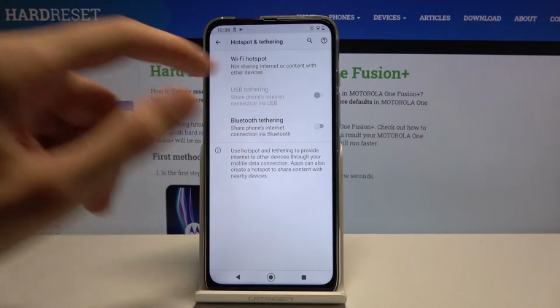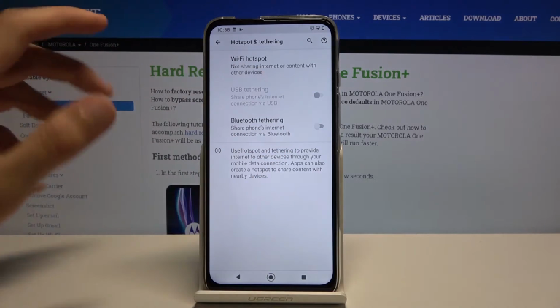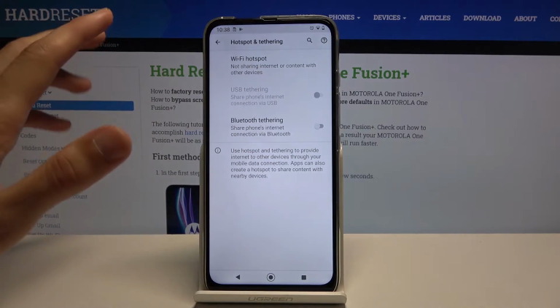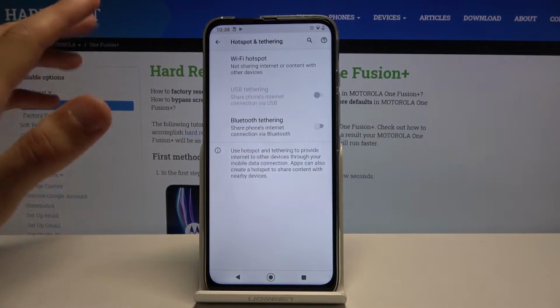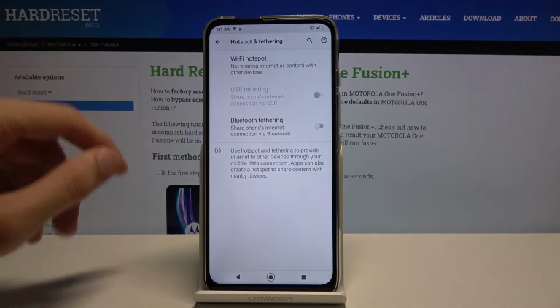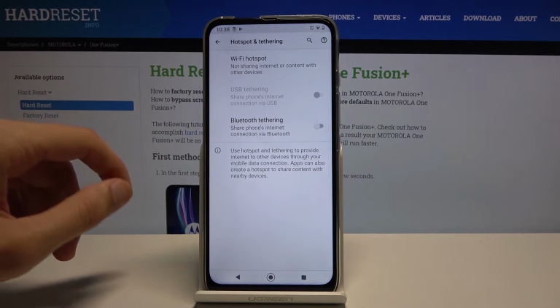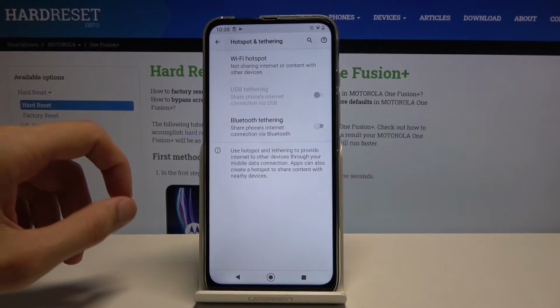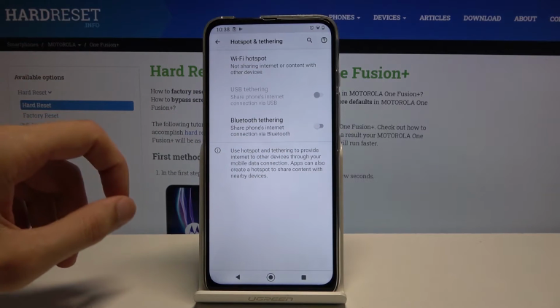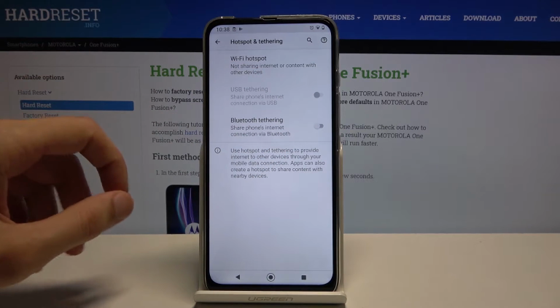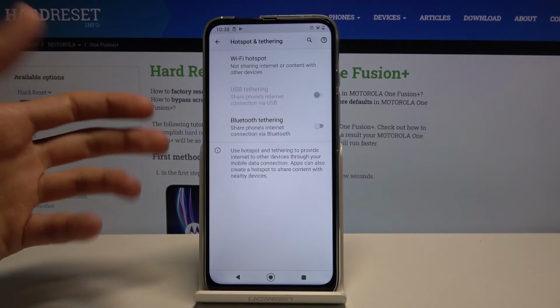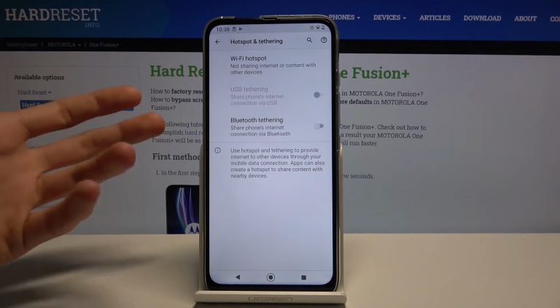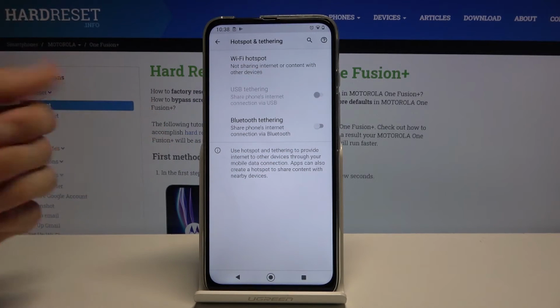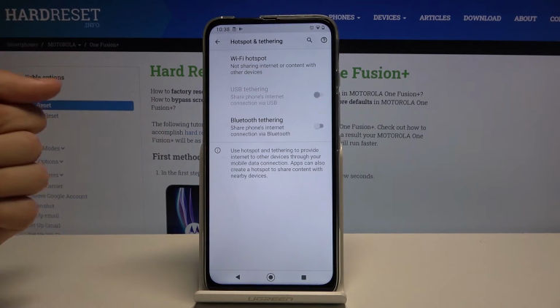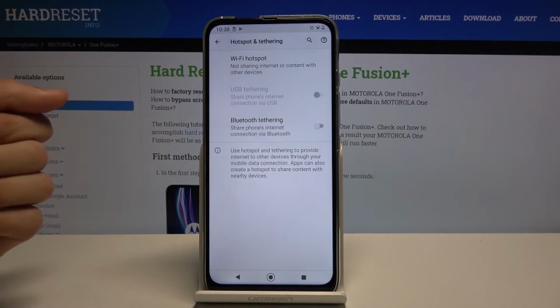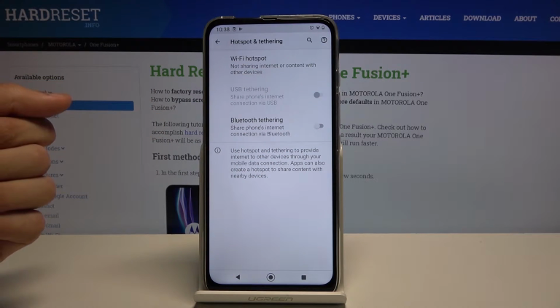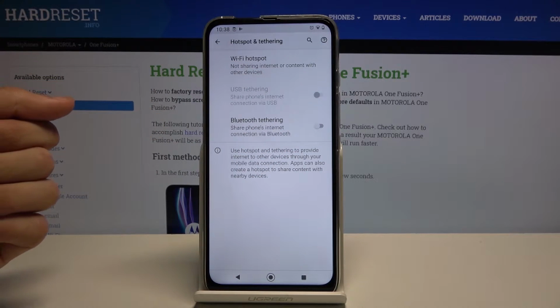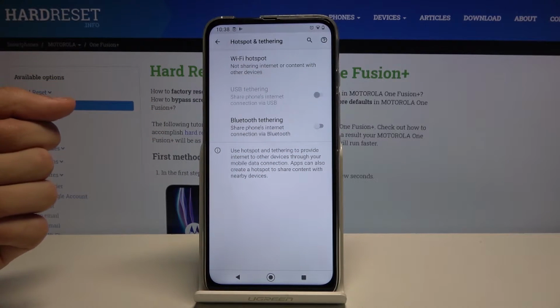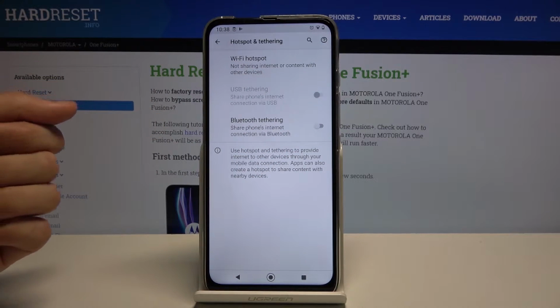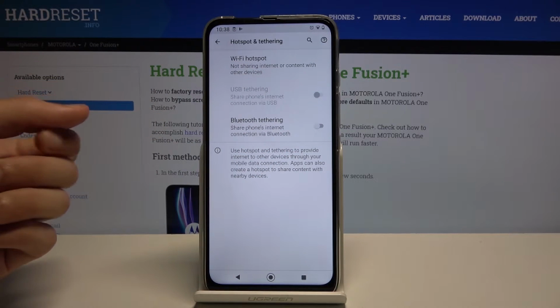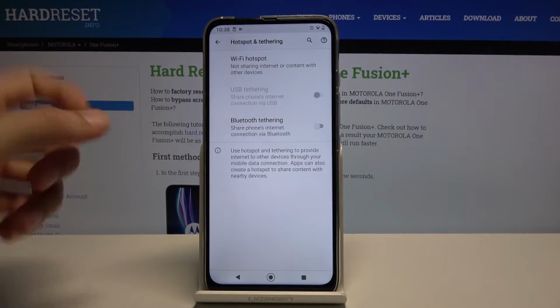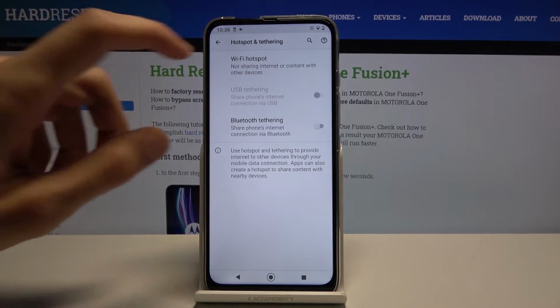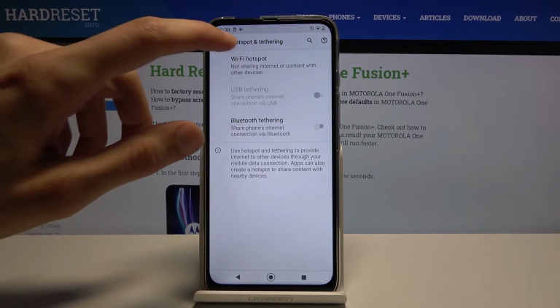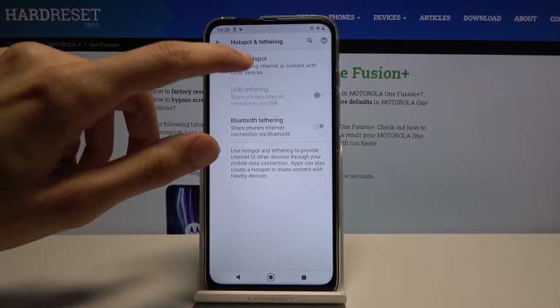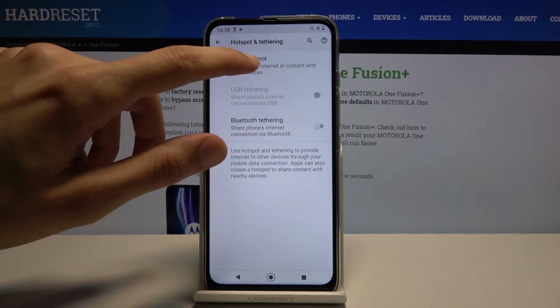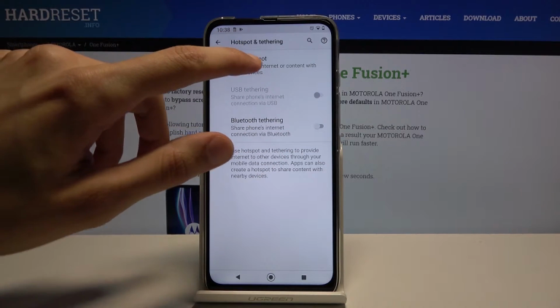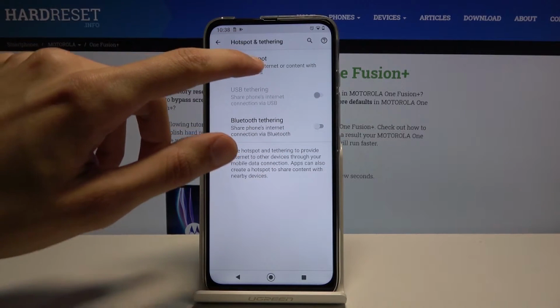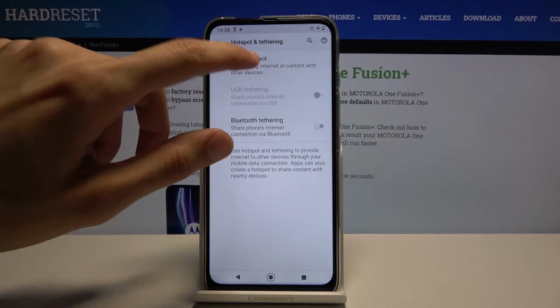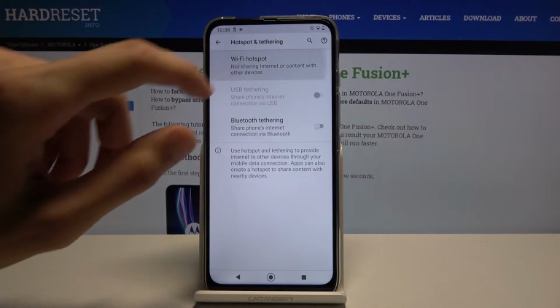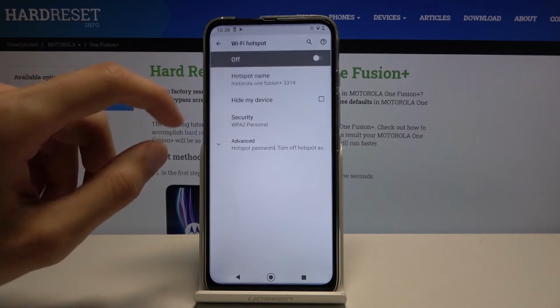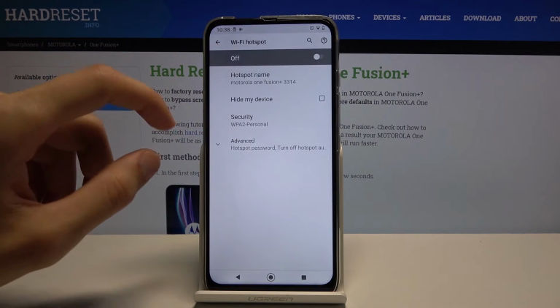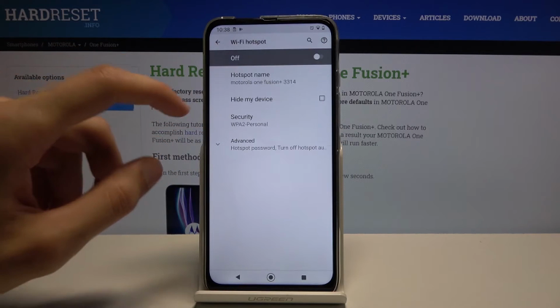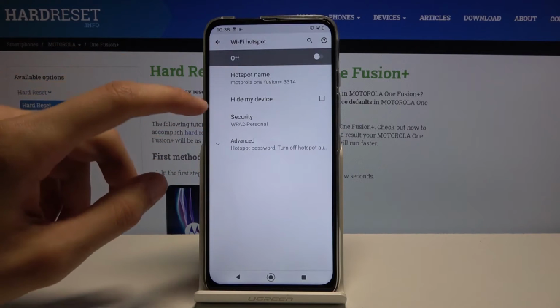This is just a one-time thing. Once you hold it, it will go to the settings where you can customize it by going to Wi-Fi hotspot.